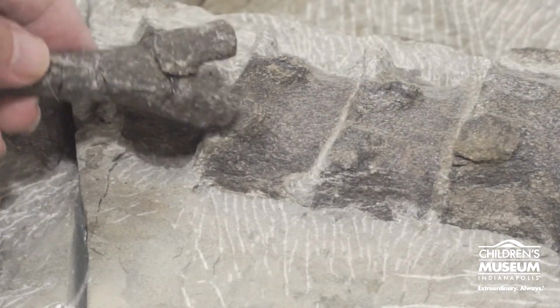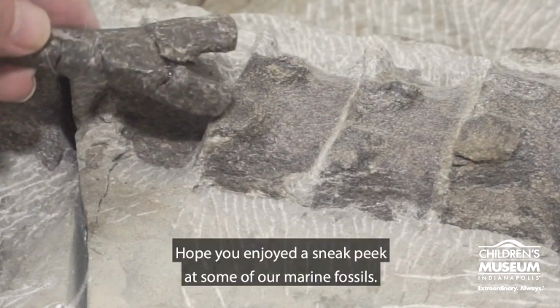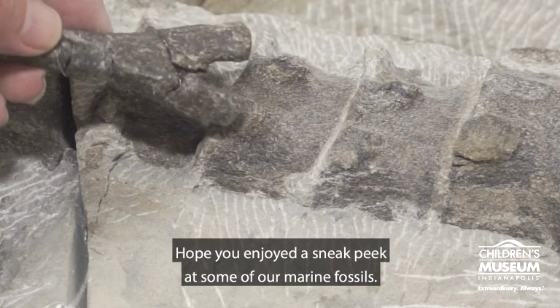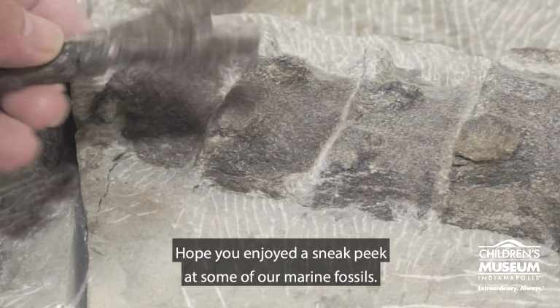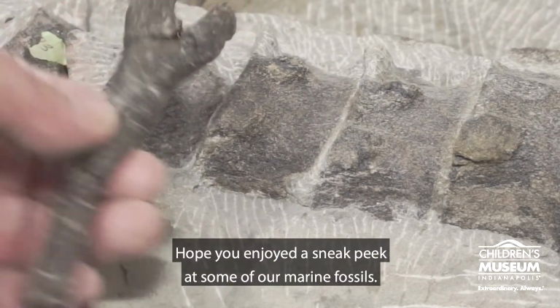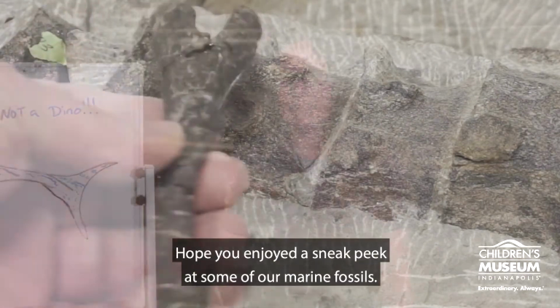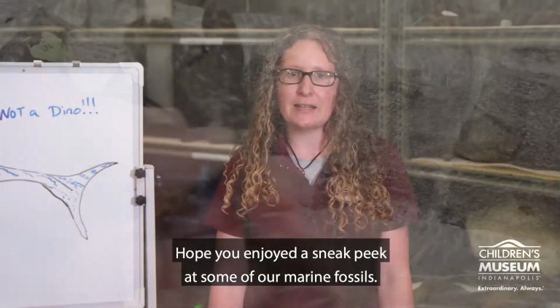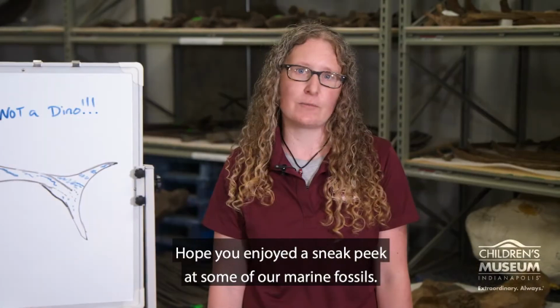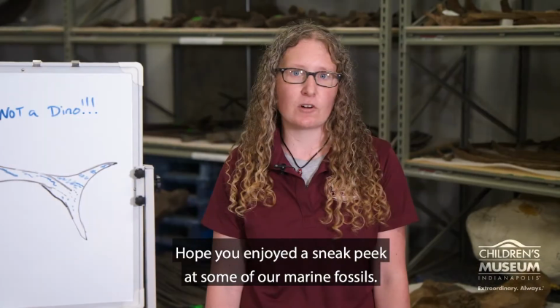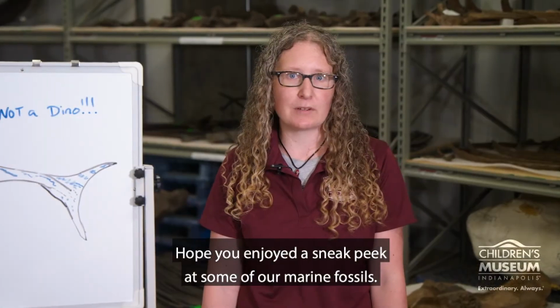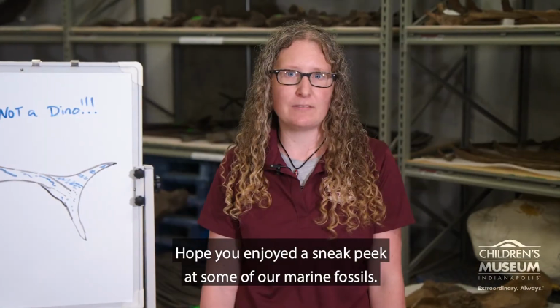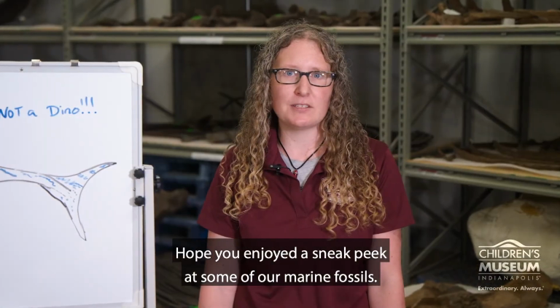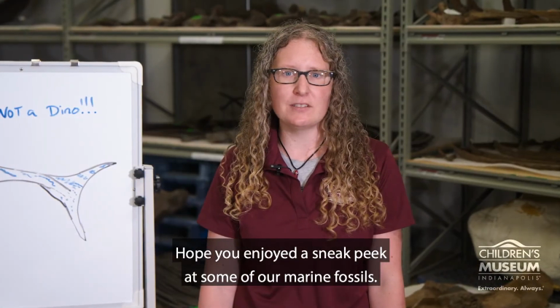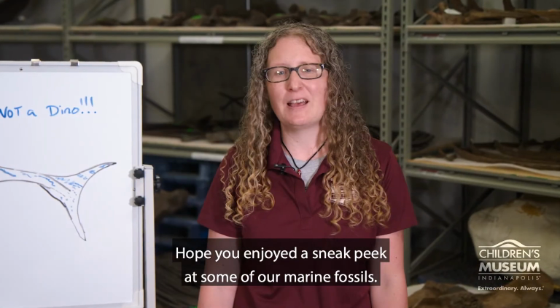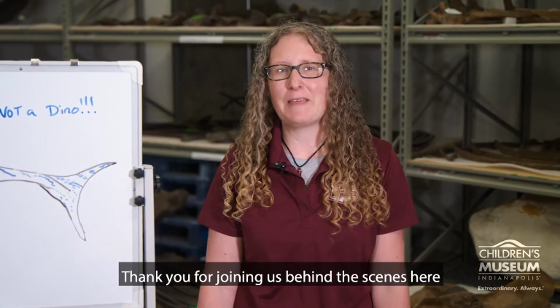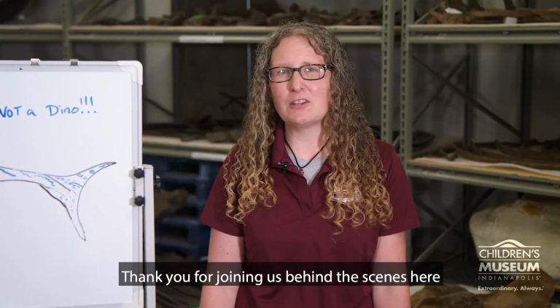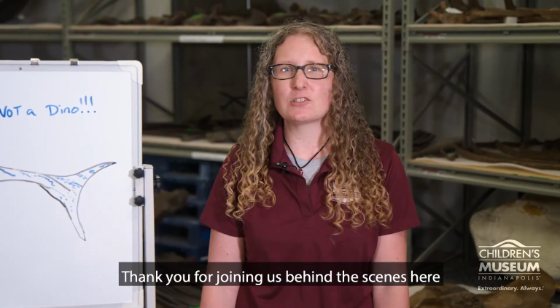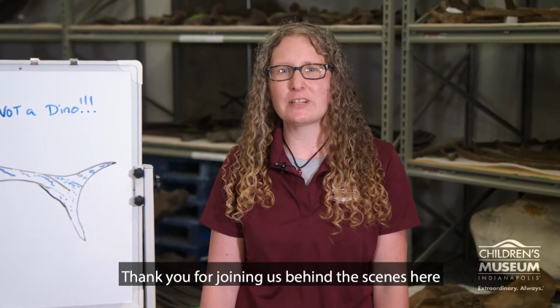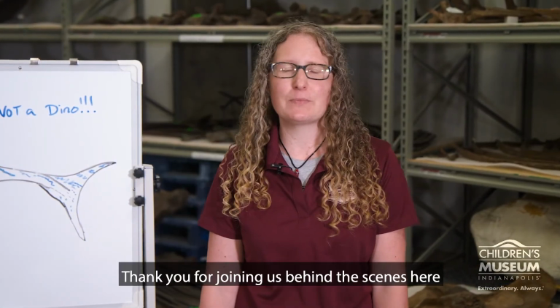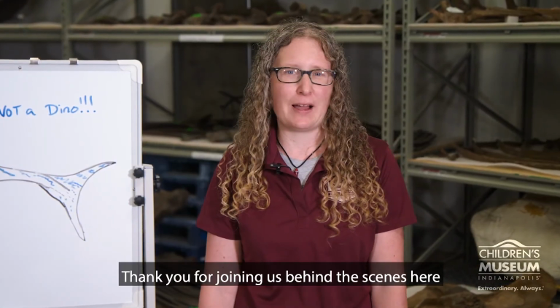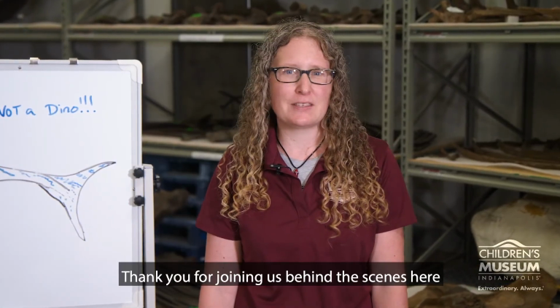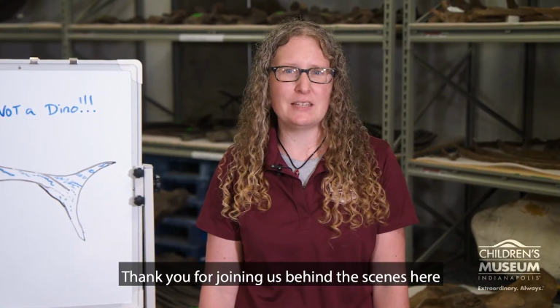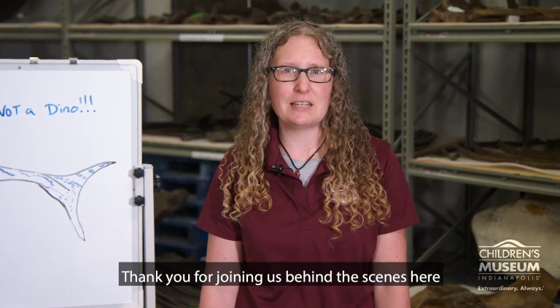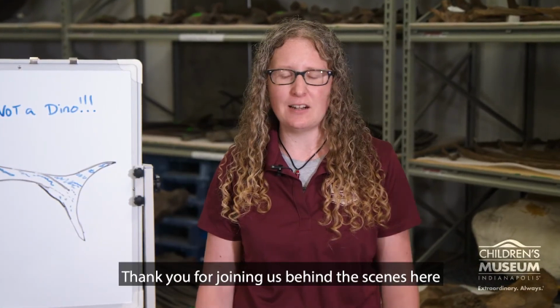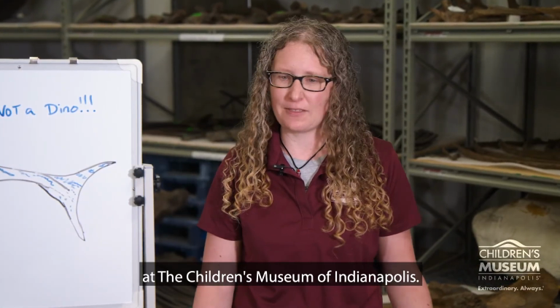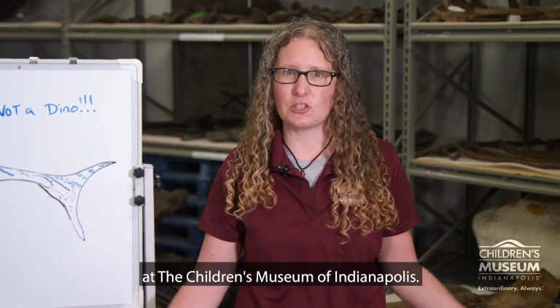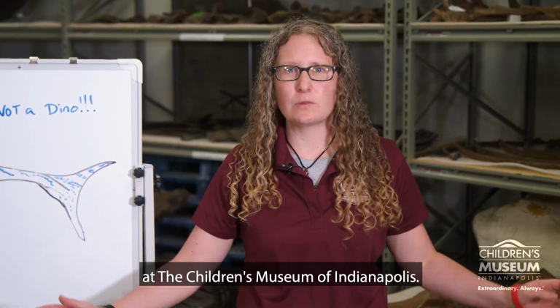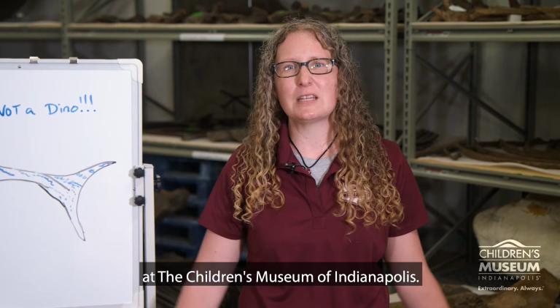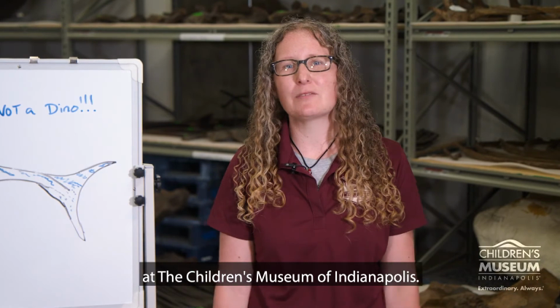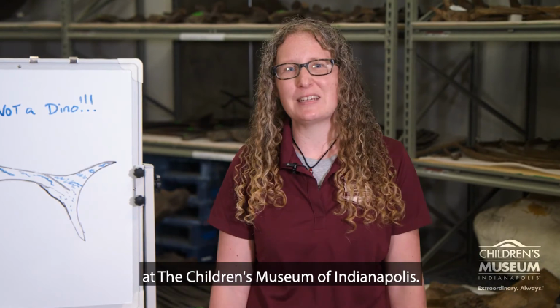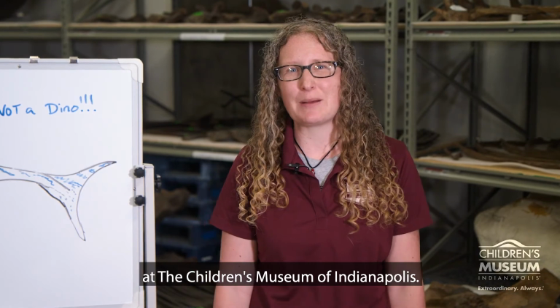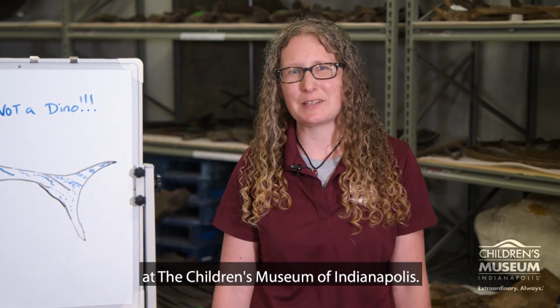Hope you enjoyed a sneak peek at some of our marine fossils. Thank you for joining us behind the scenes here at the Children's Museum of Indianapolis.